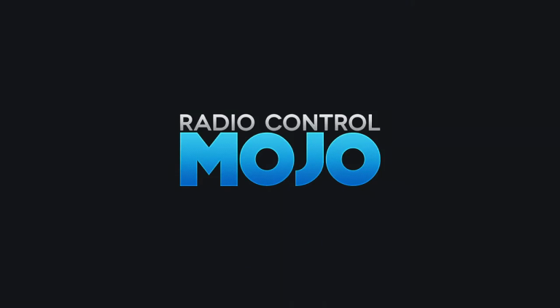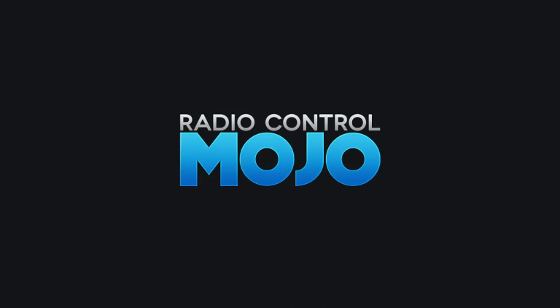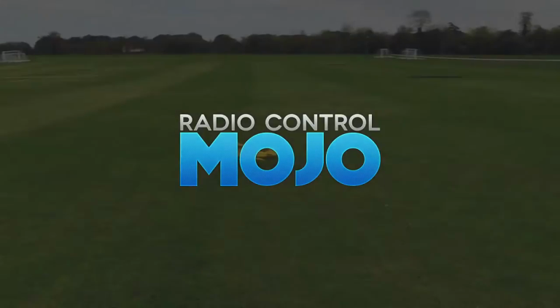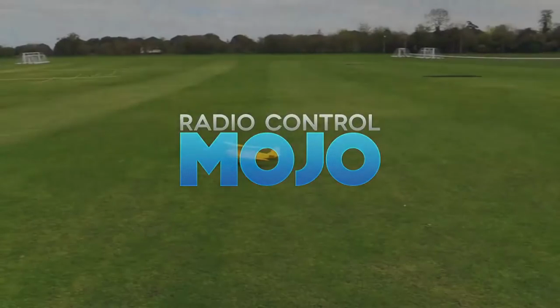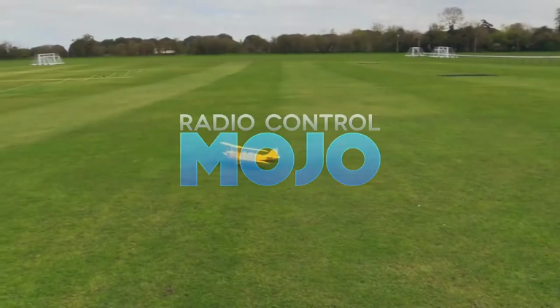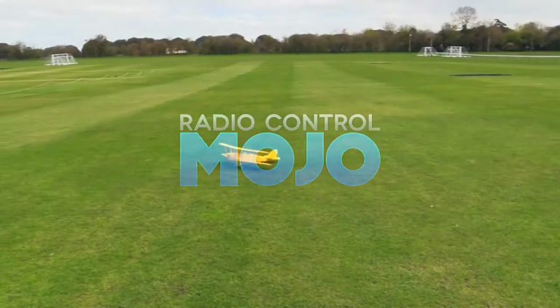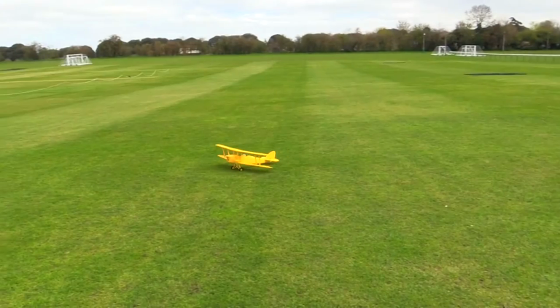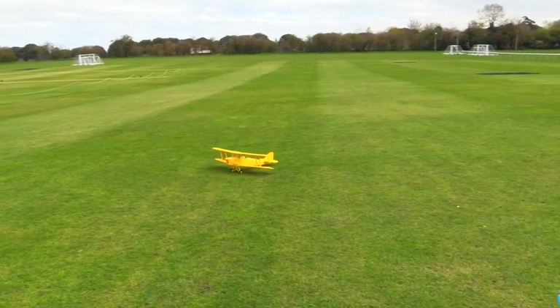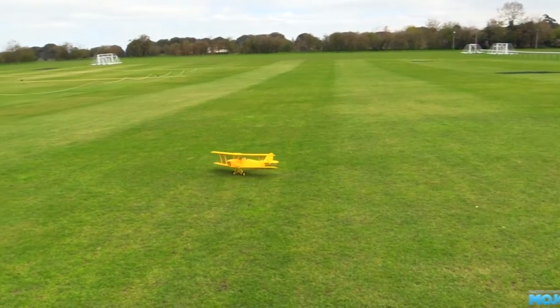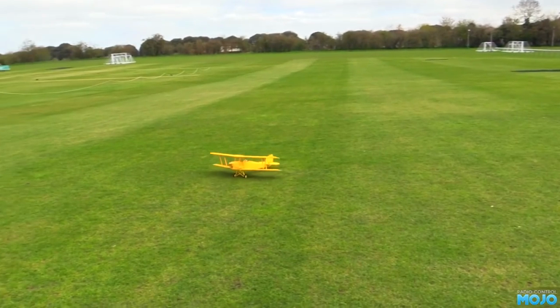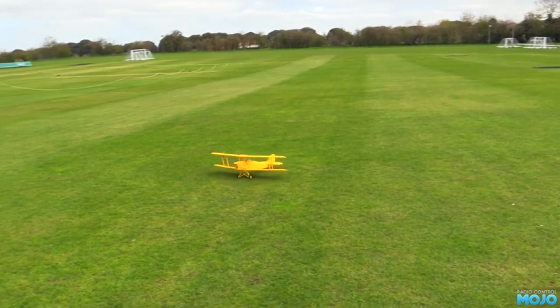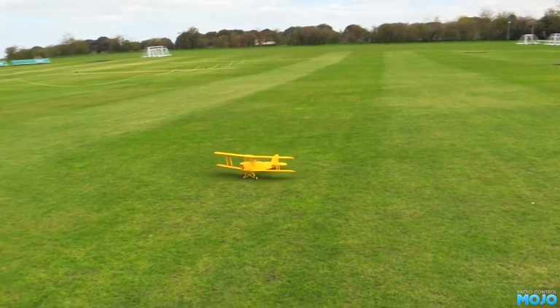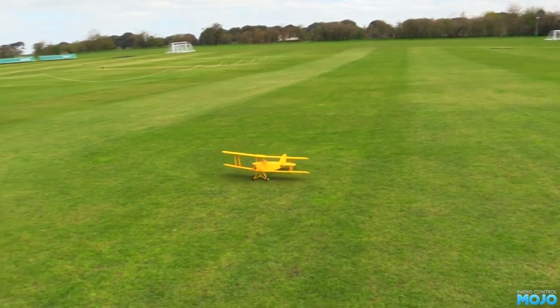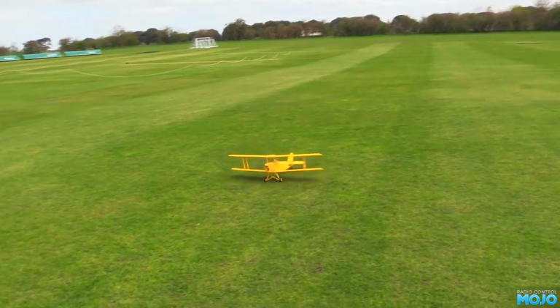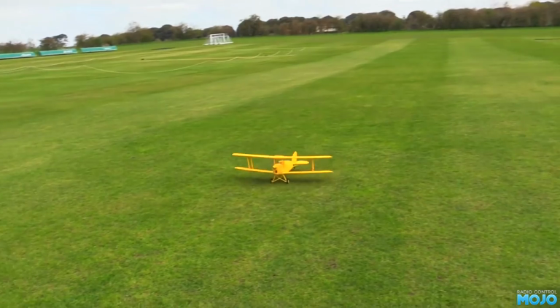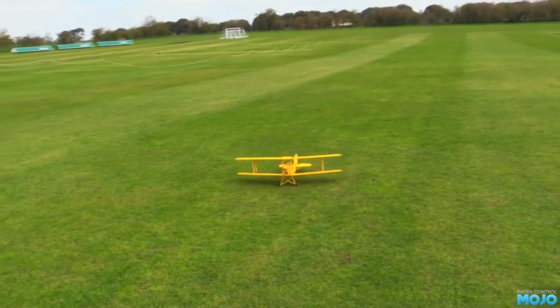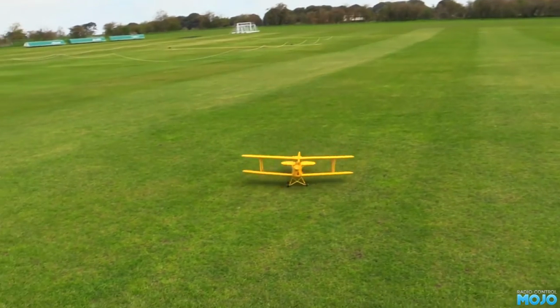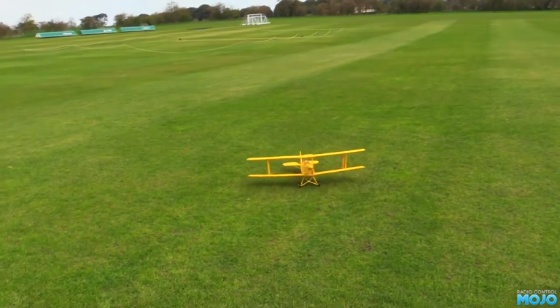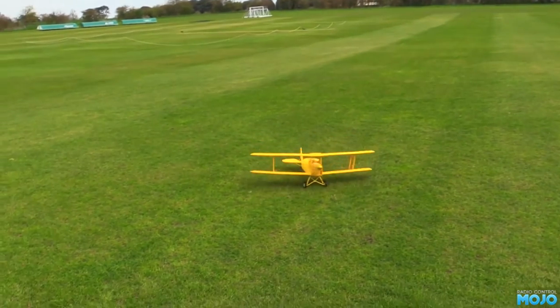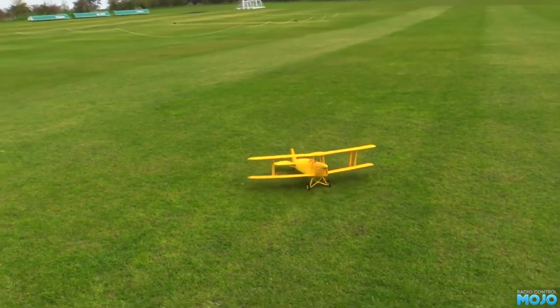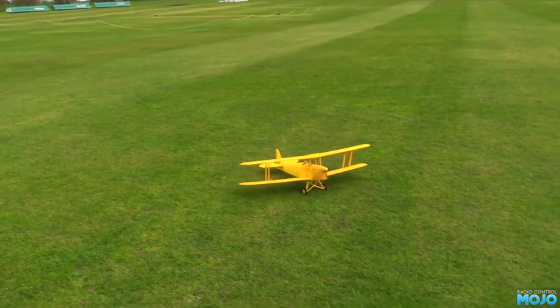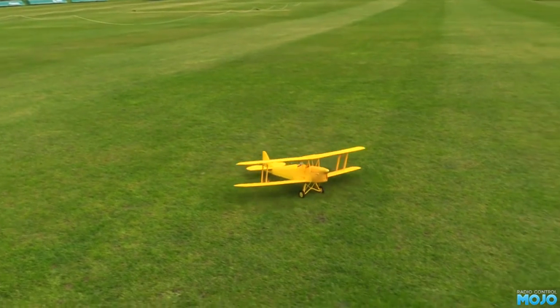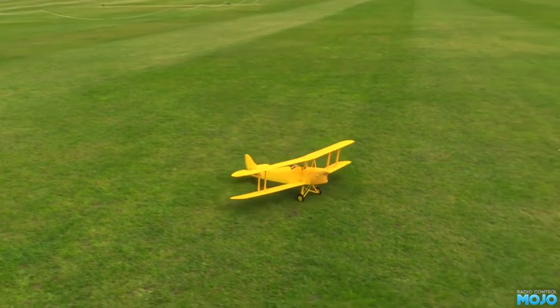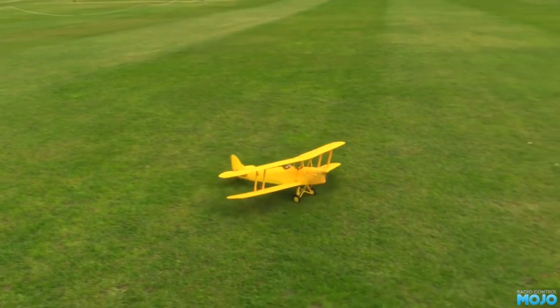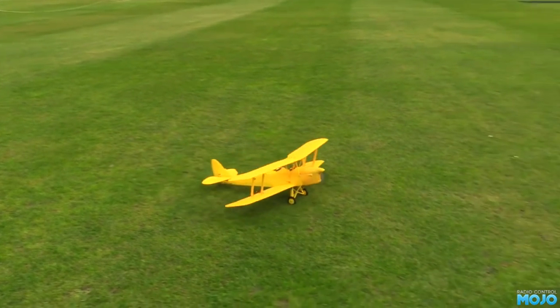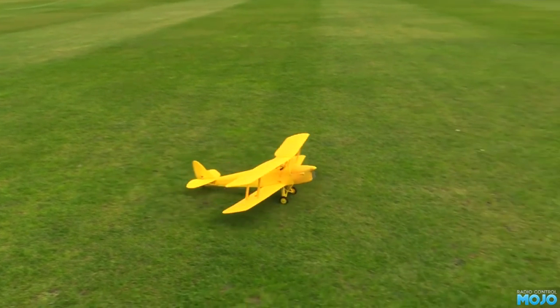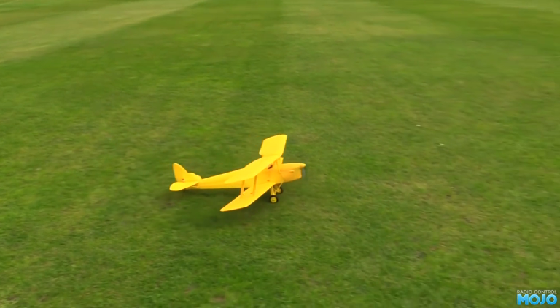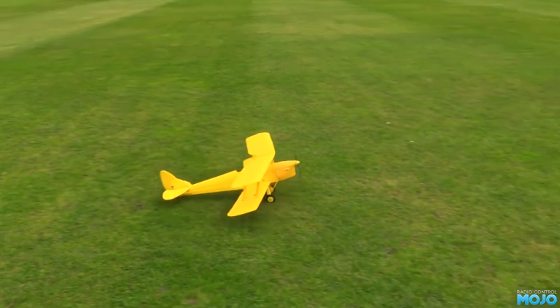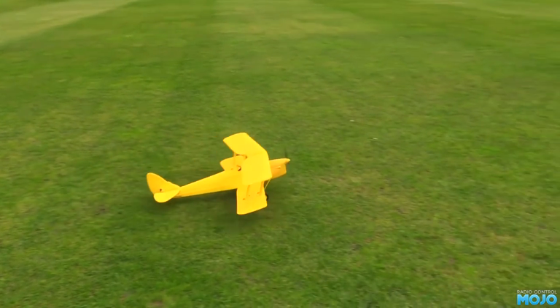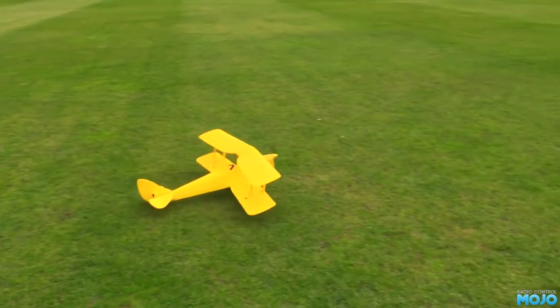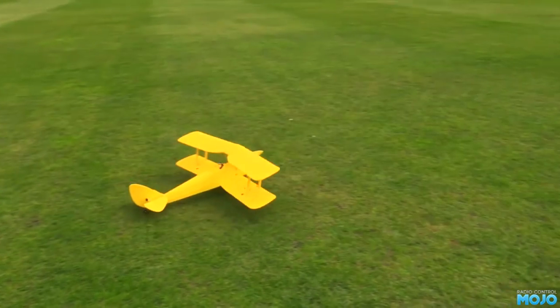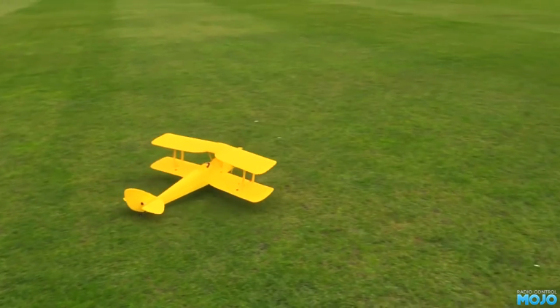Alright guys, welcome to RC Mojo. Back to the Tiger Moth this week — it's time to see how she handles.